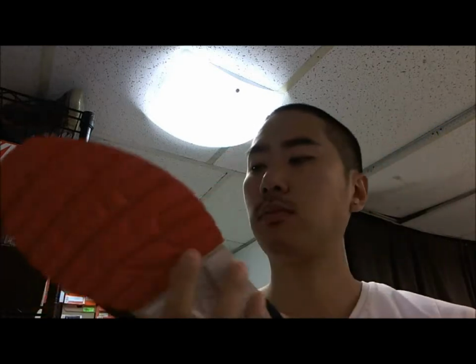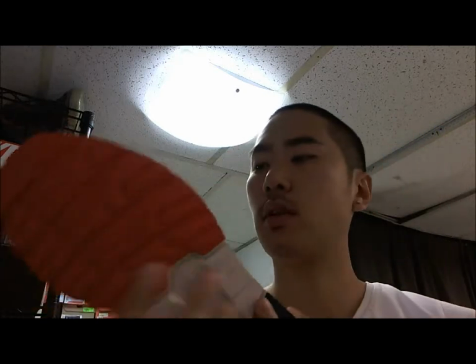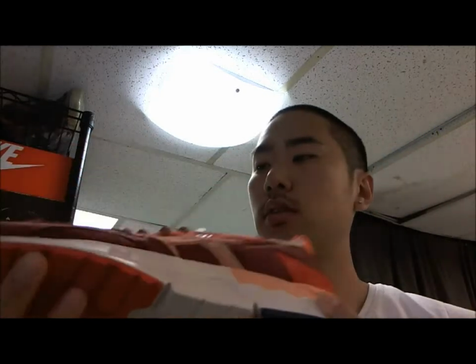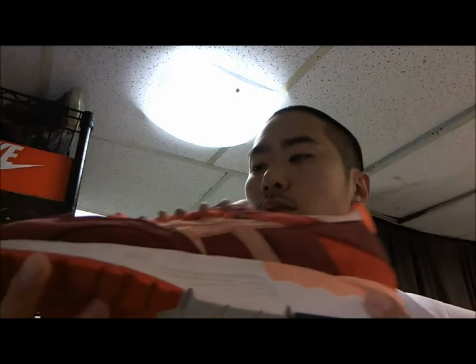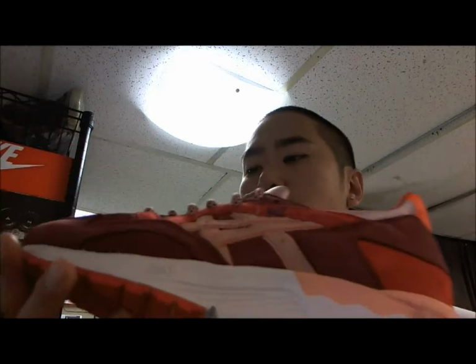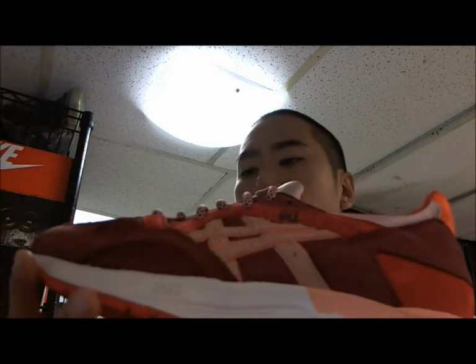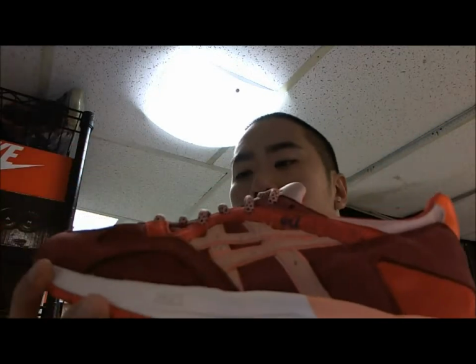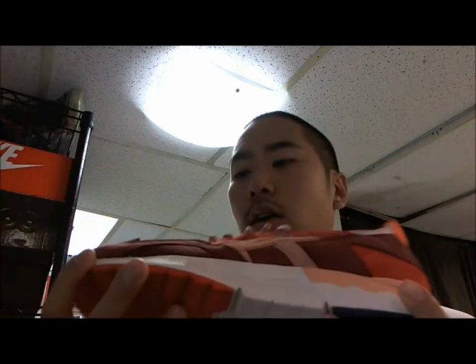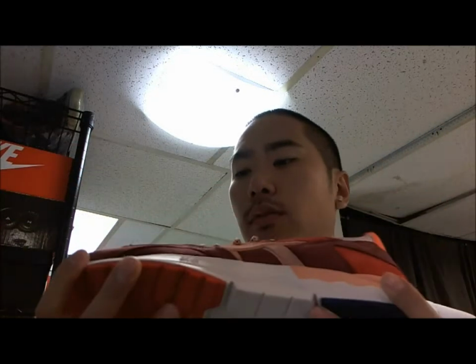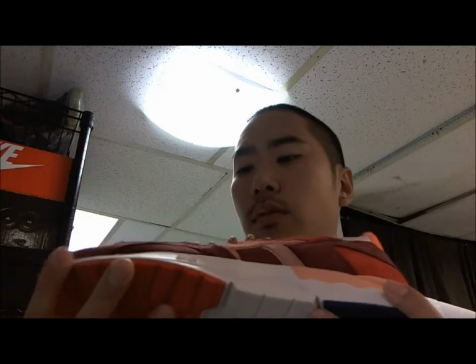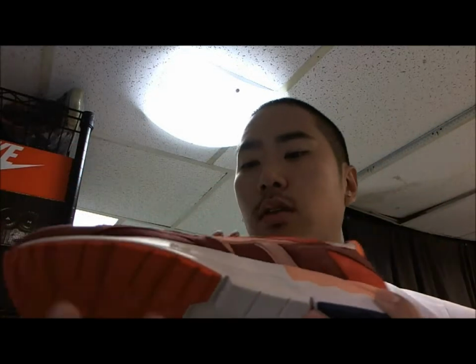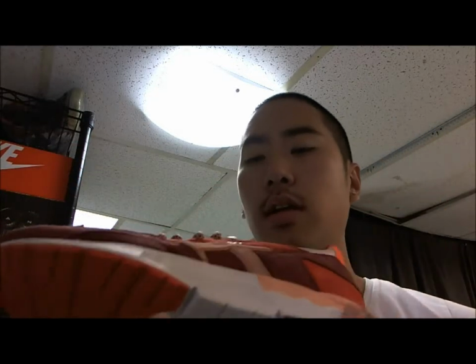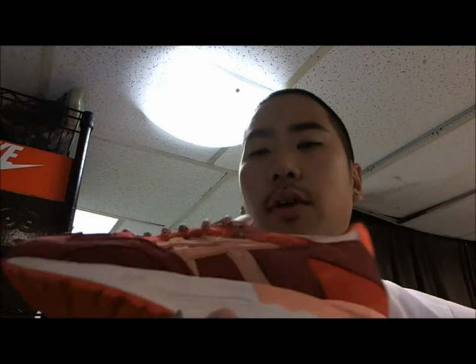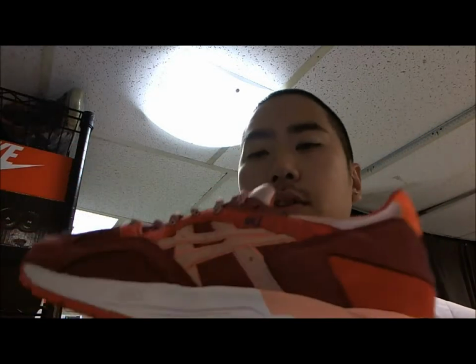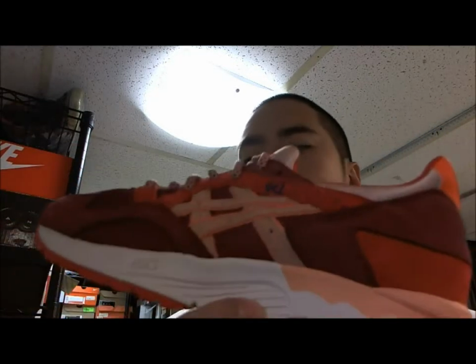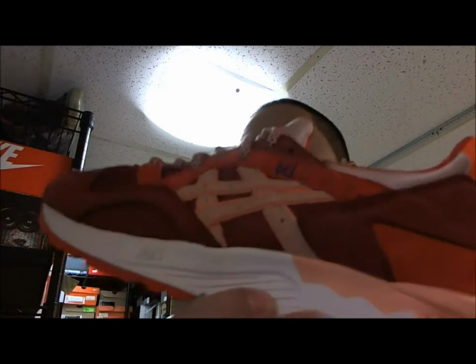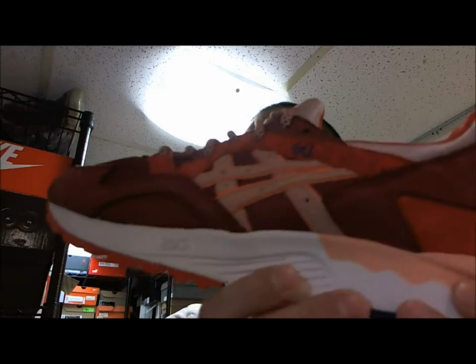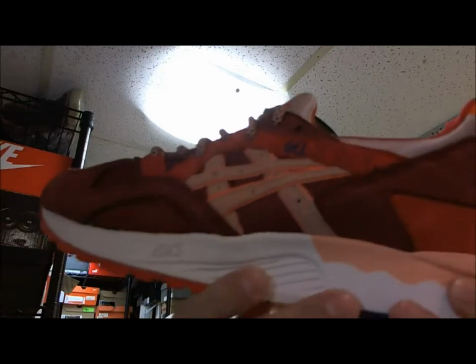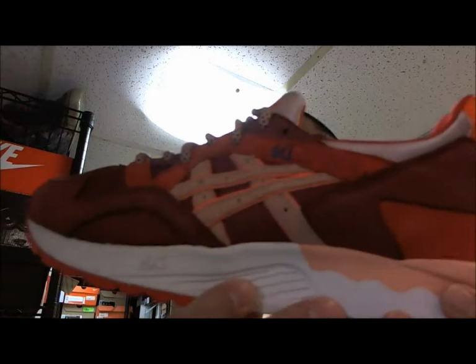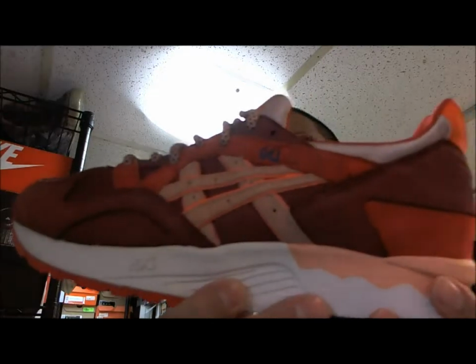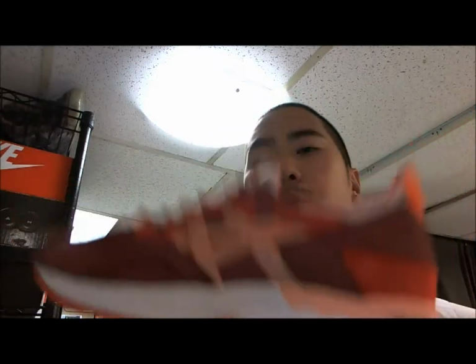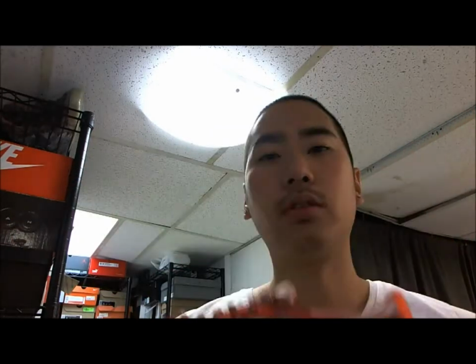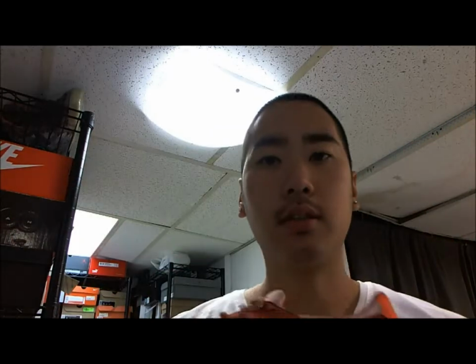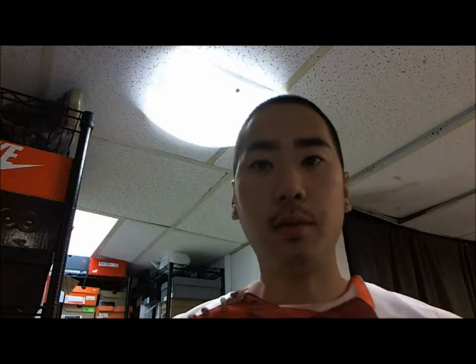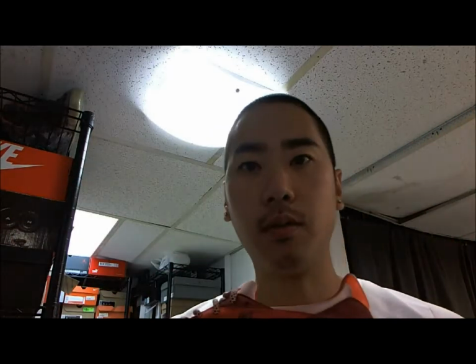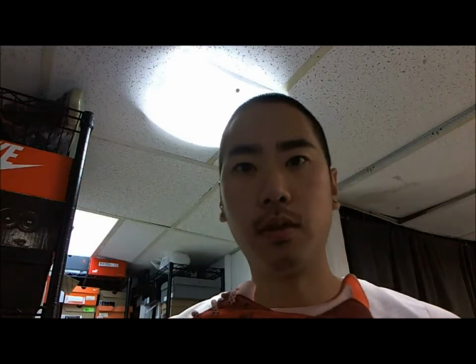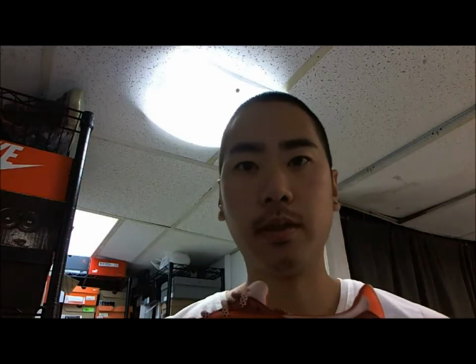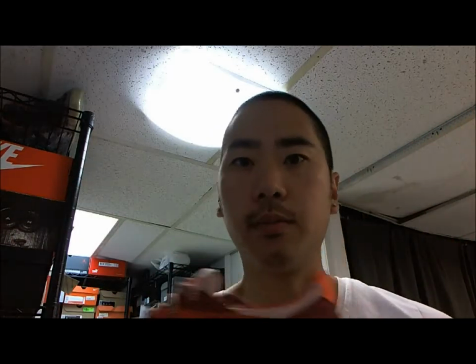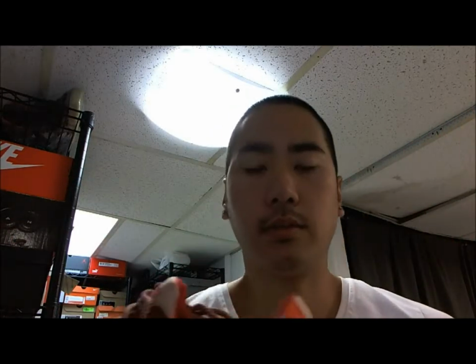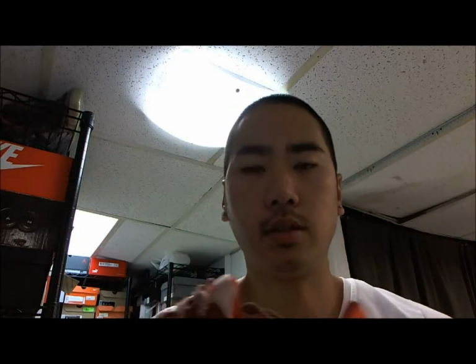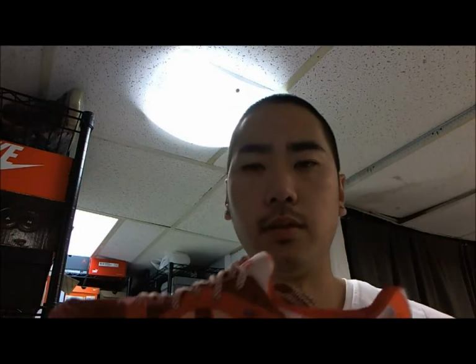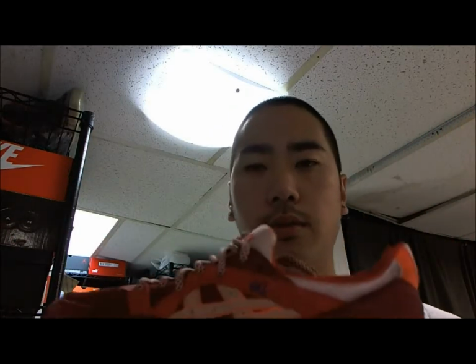This is the first of his Gel-Lite 5 series. Supposedly there's going to be a blue one coming out, but we never know.